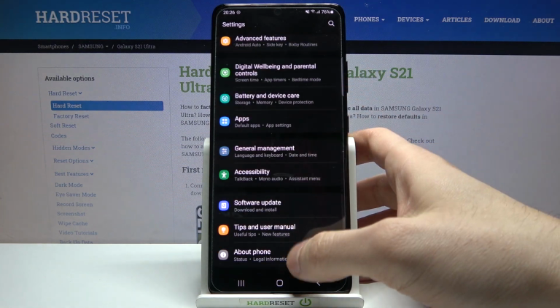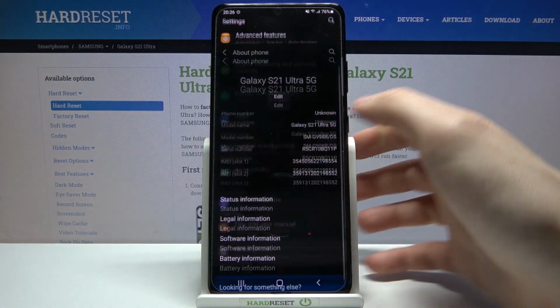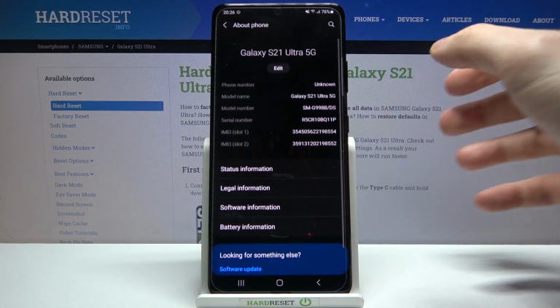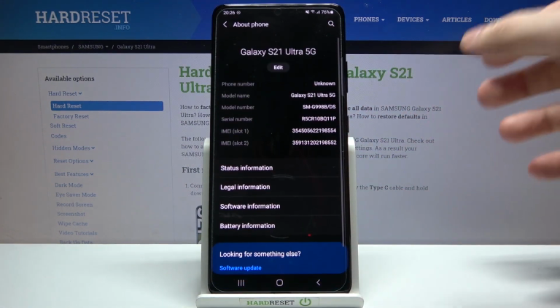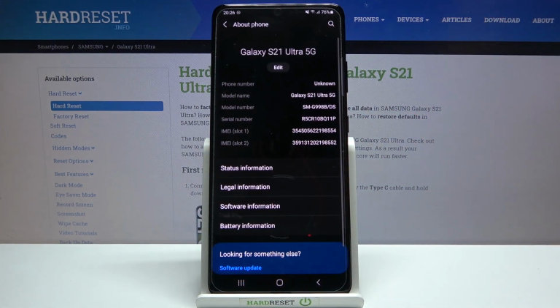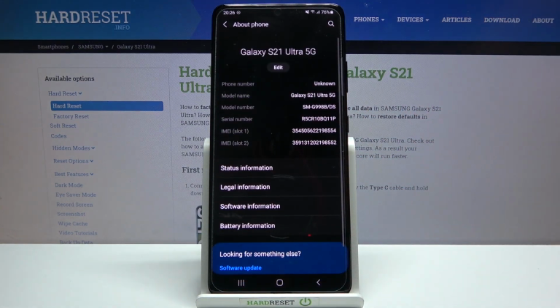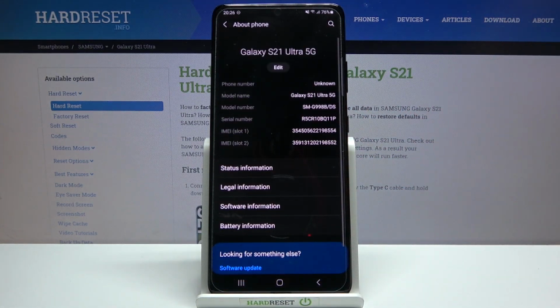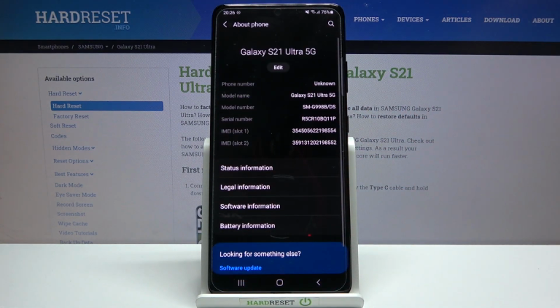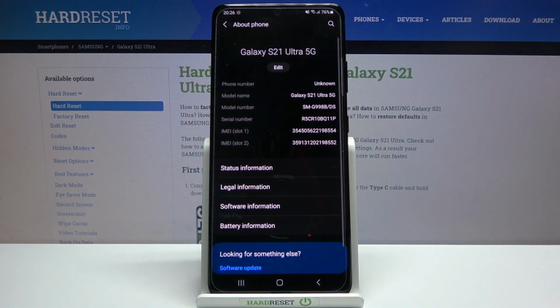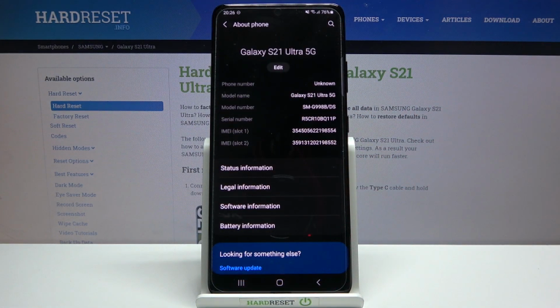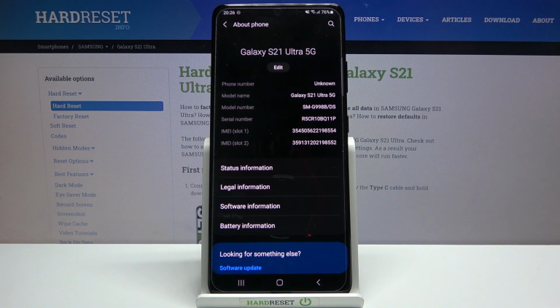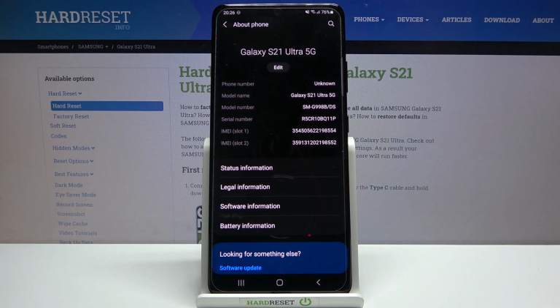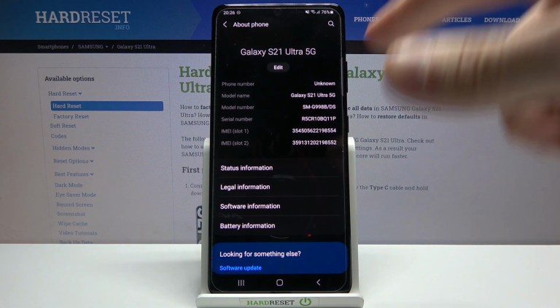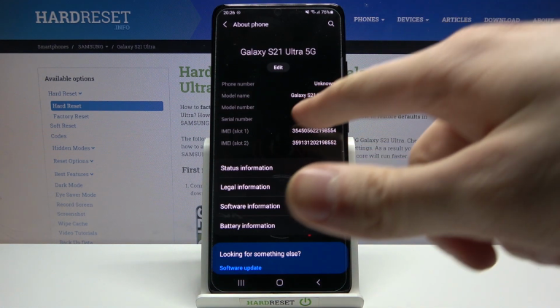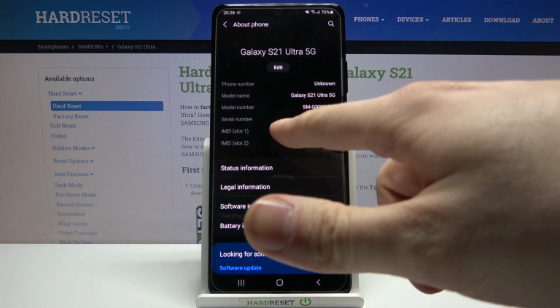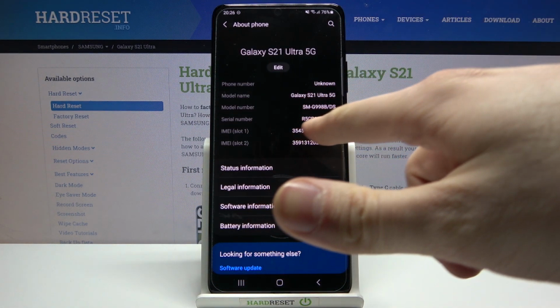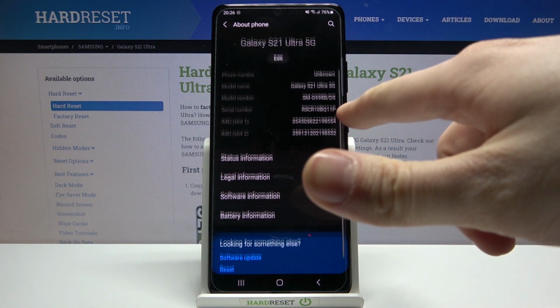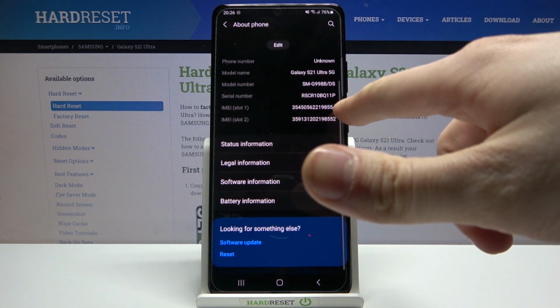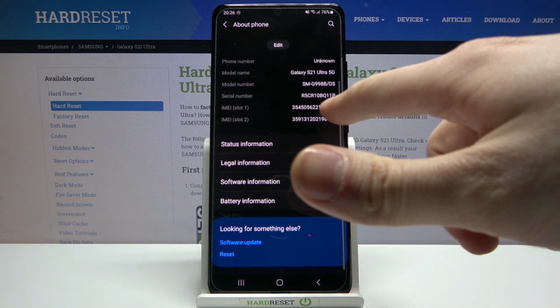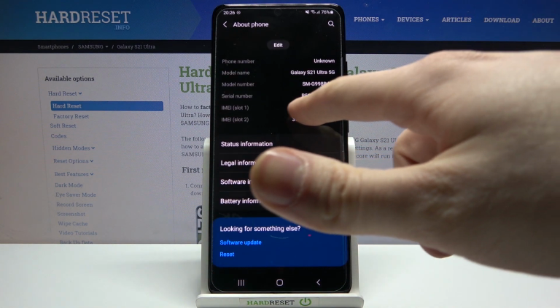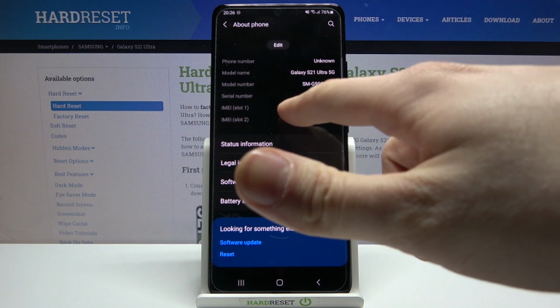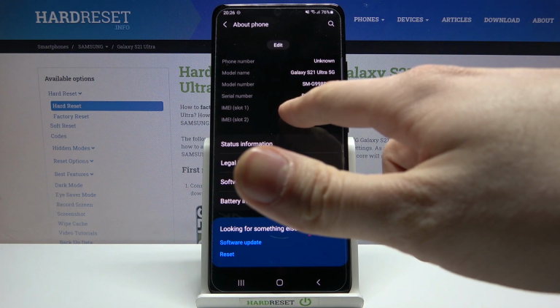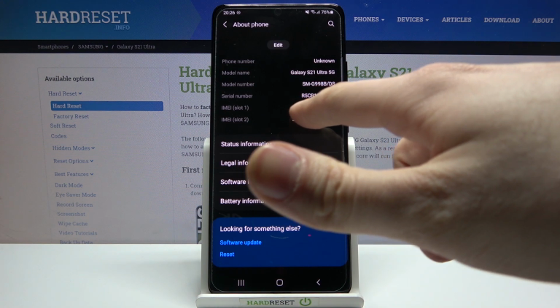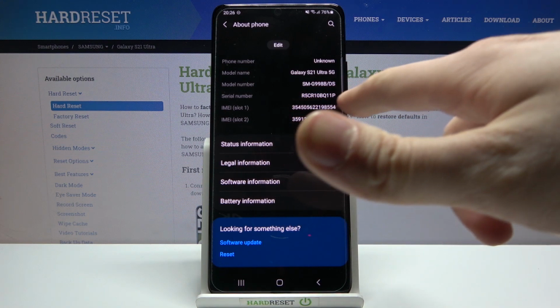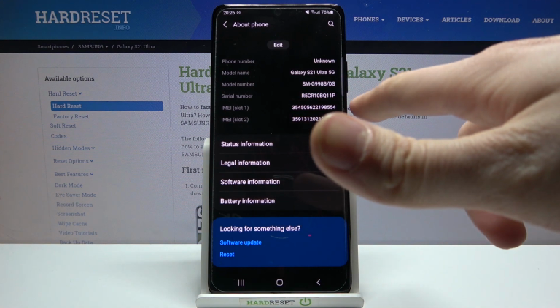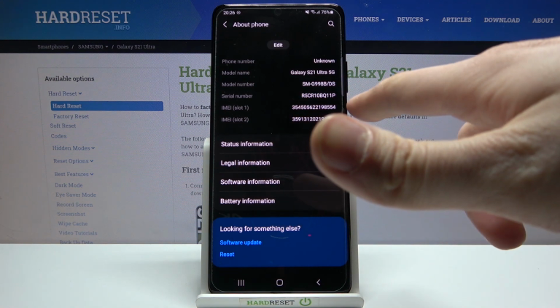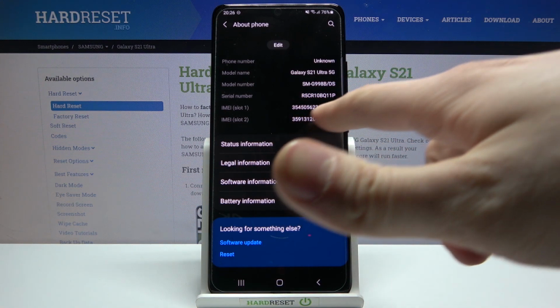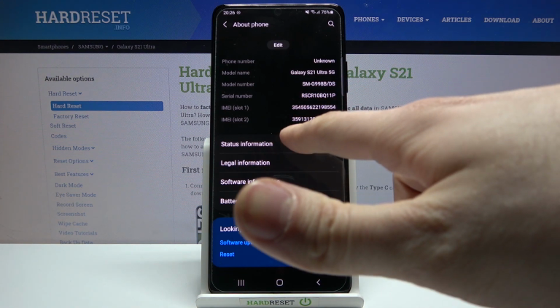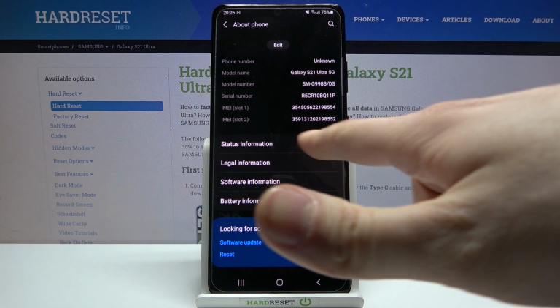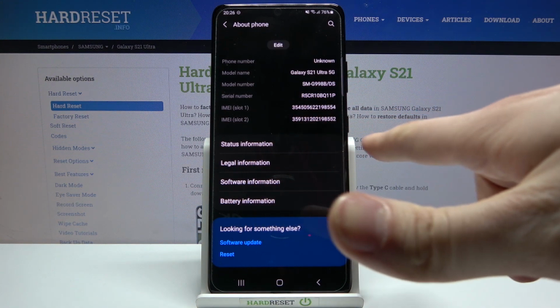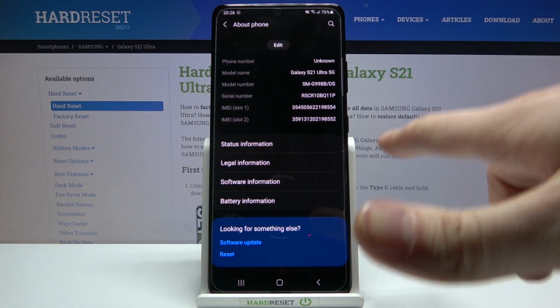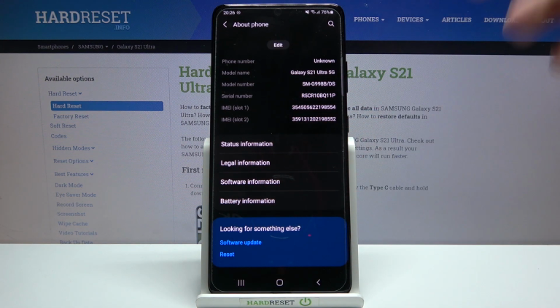The second method: you can just open Settings, then go to the About Phone section. Here you have your serial number, then IMEI number one and IMEI number two.